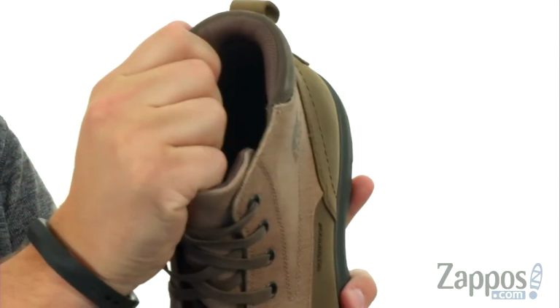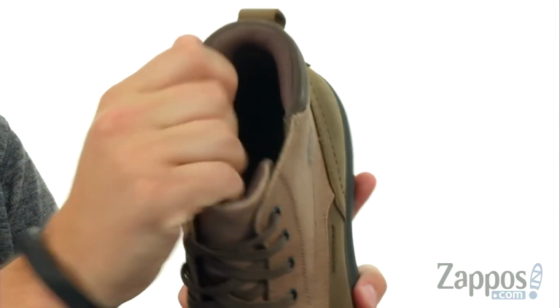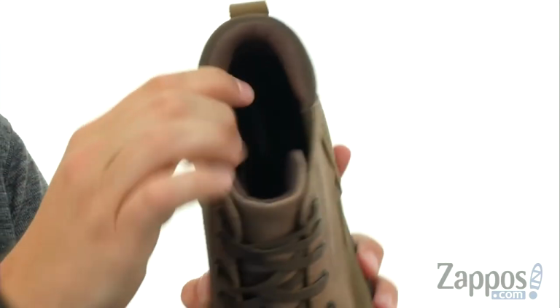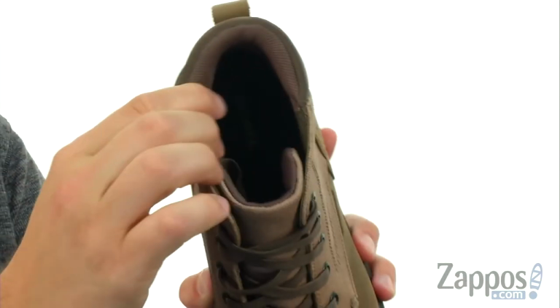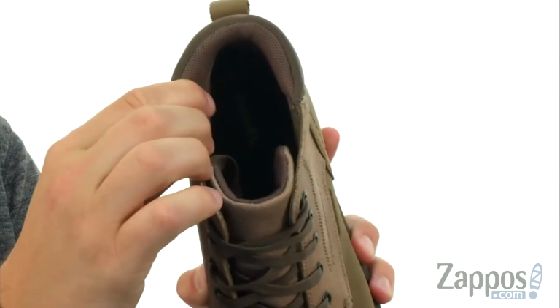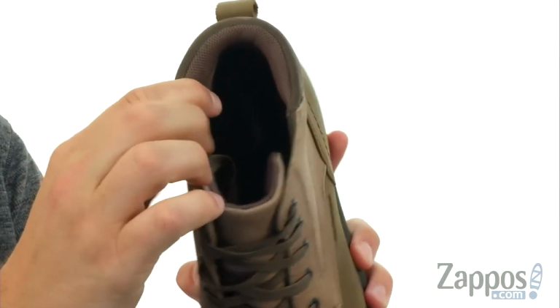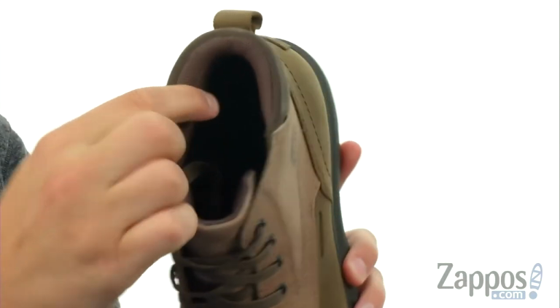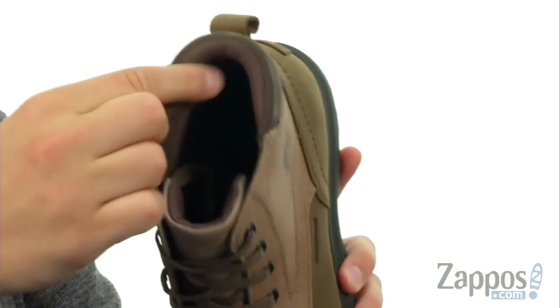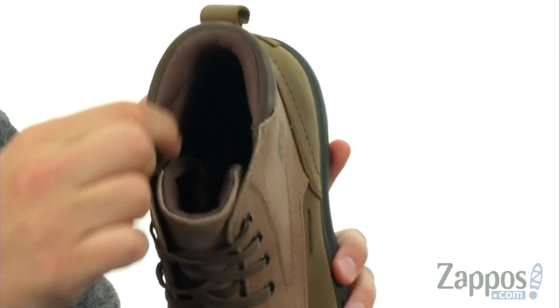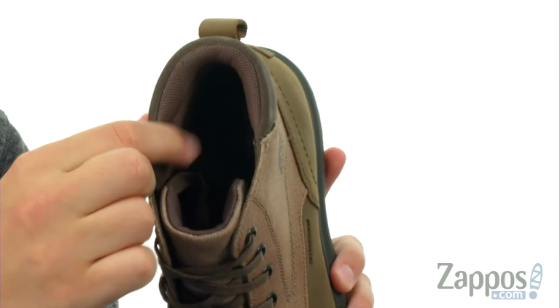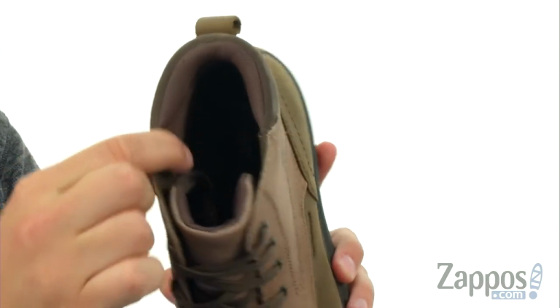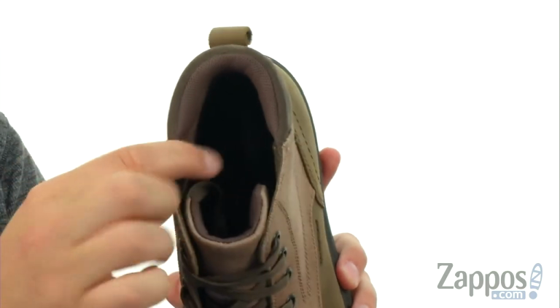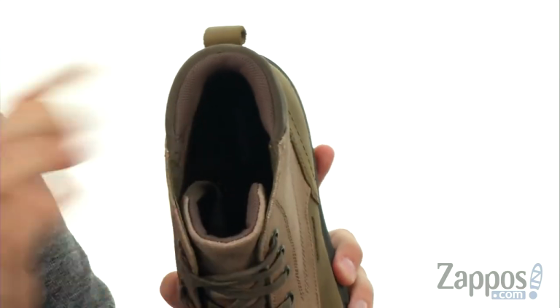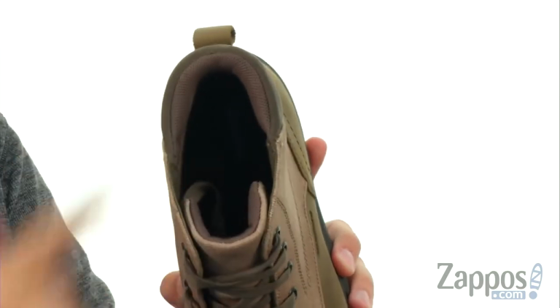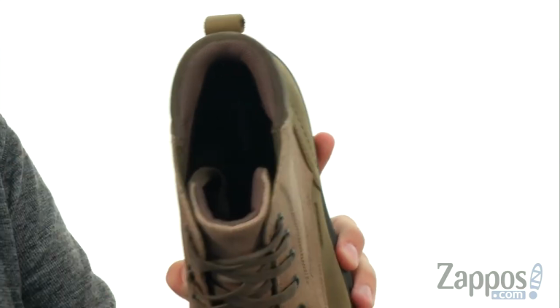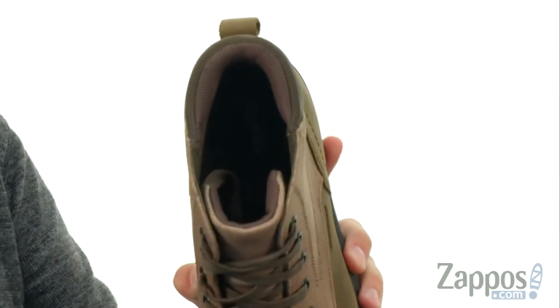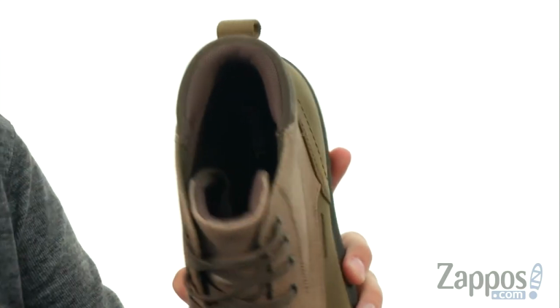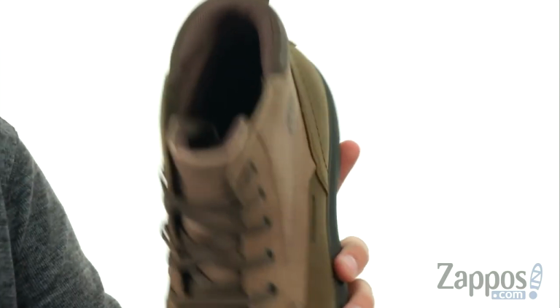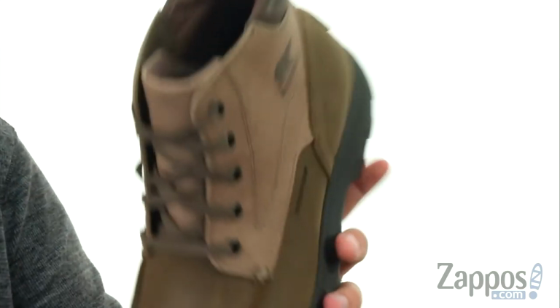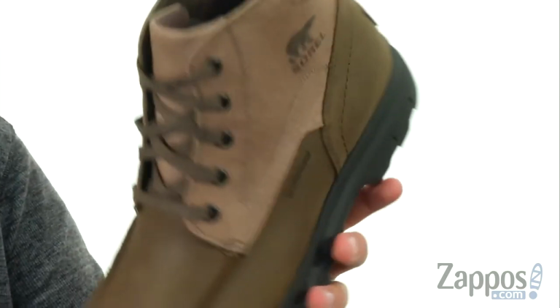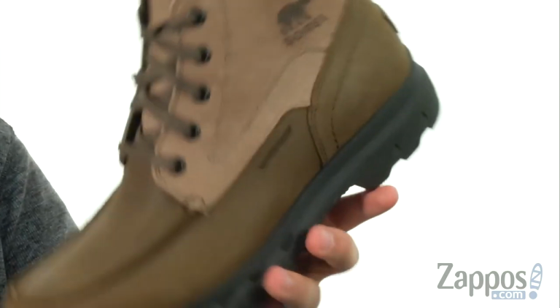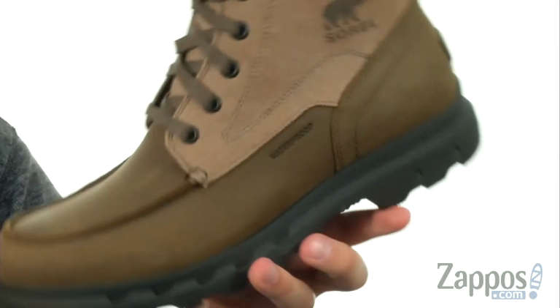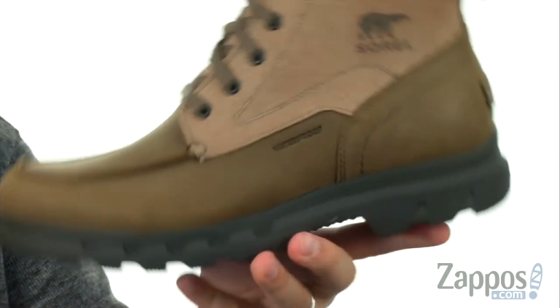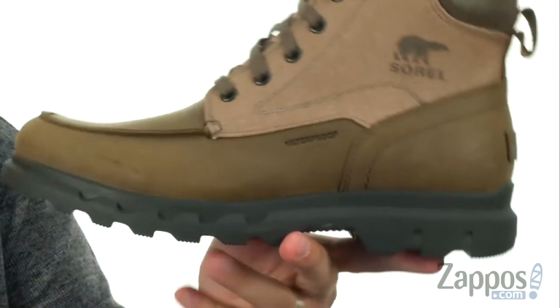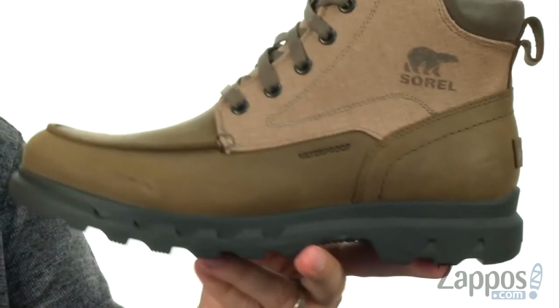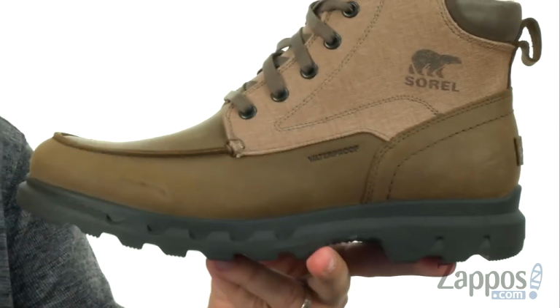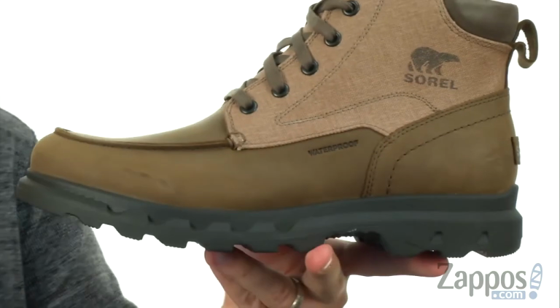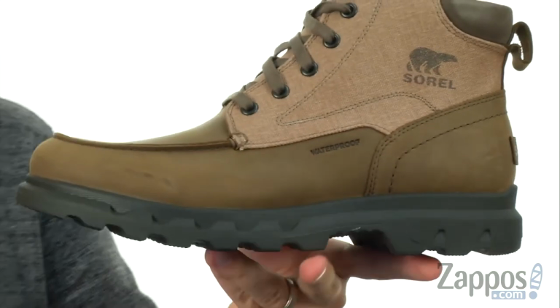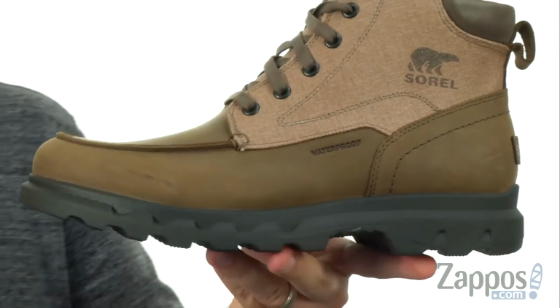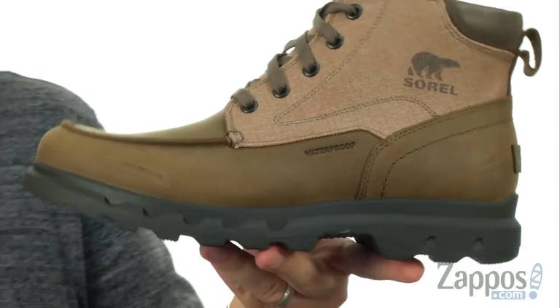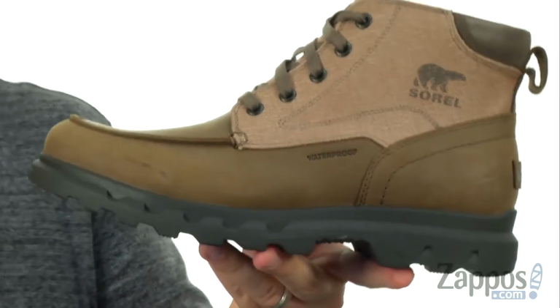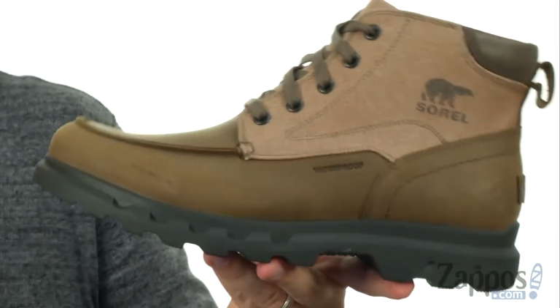With plenty of padding around that collar — check that out. Once you lace up, it's really going to hug your ankle. It's going to be an amazing comfort.